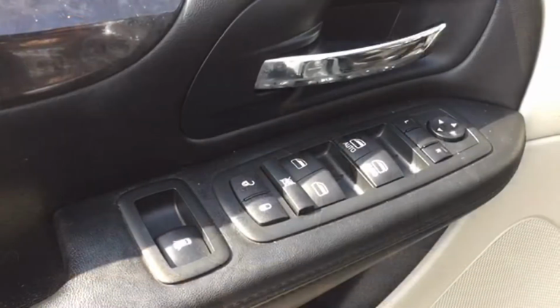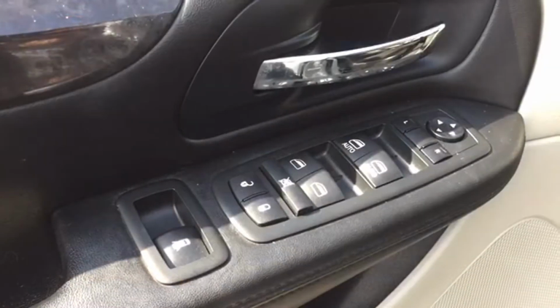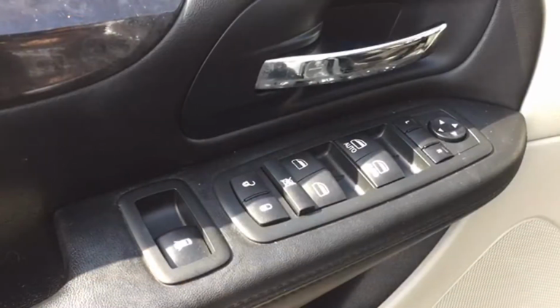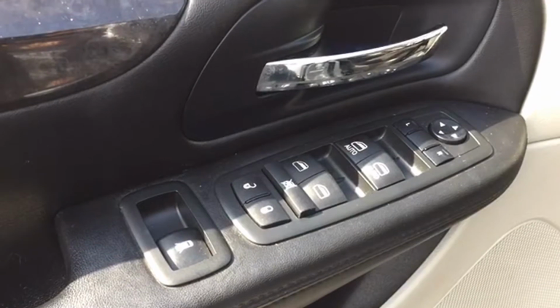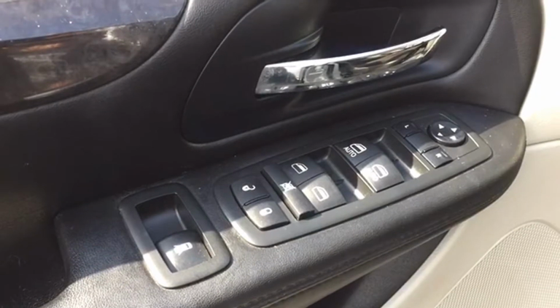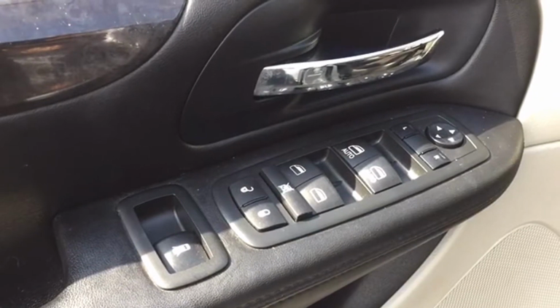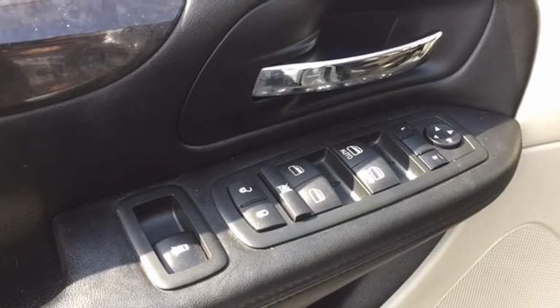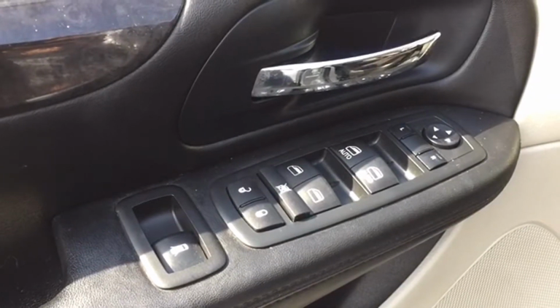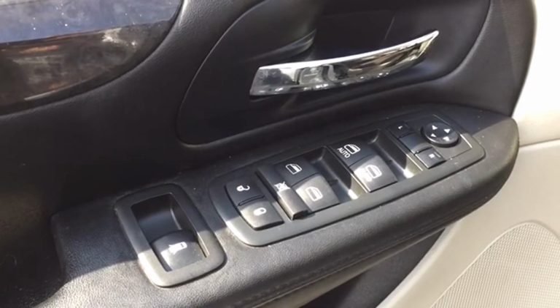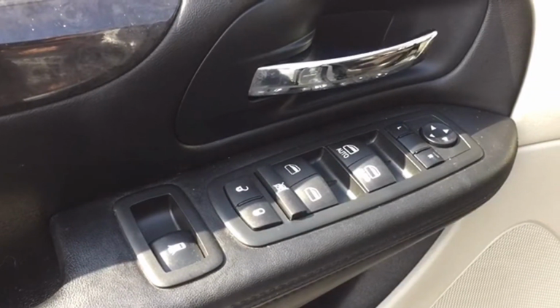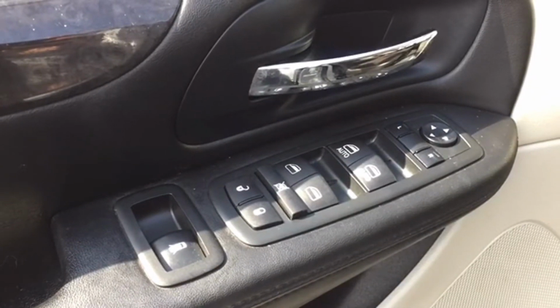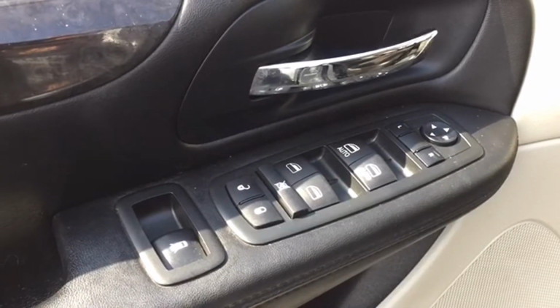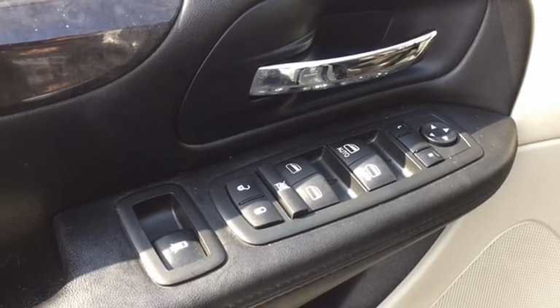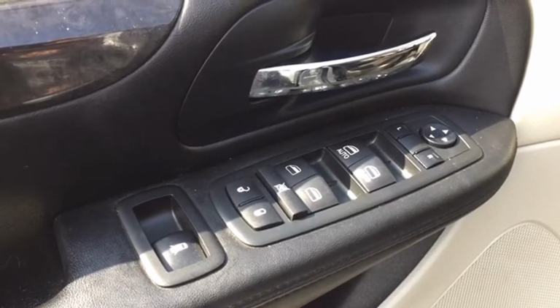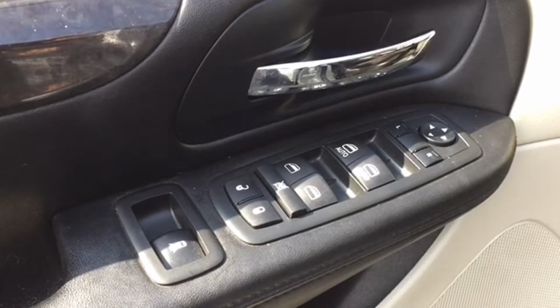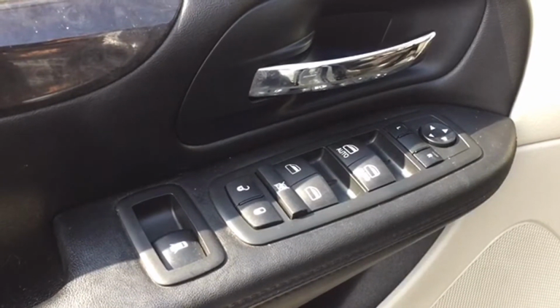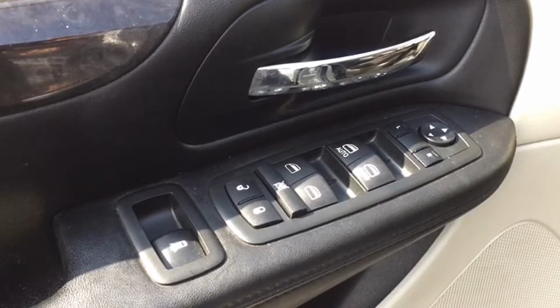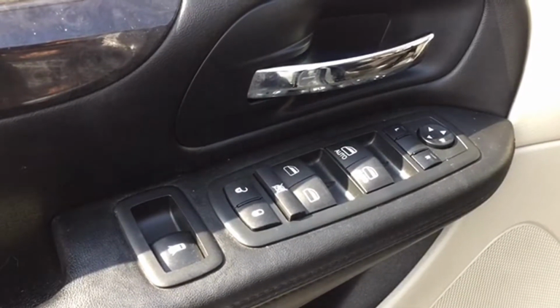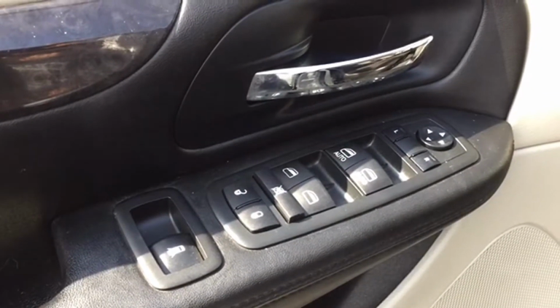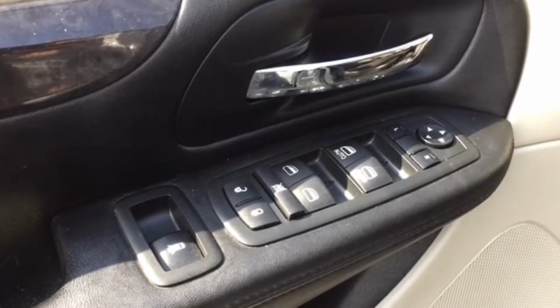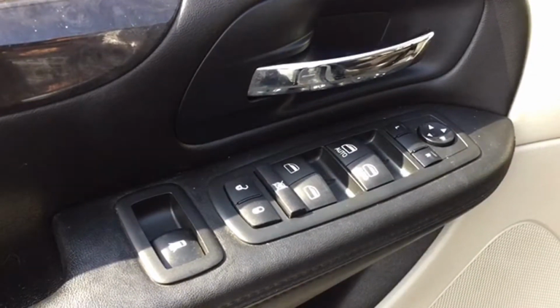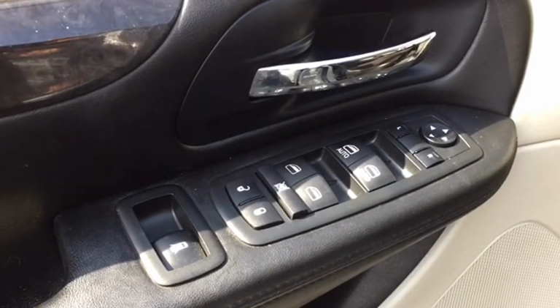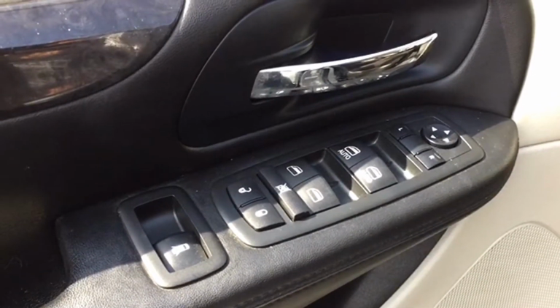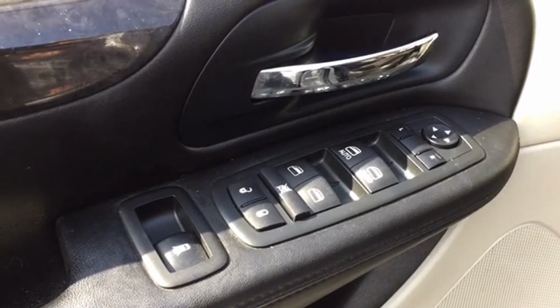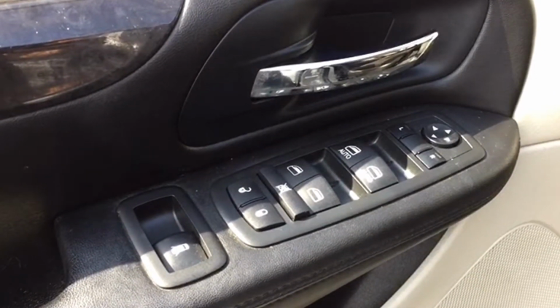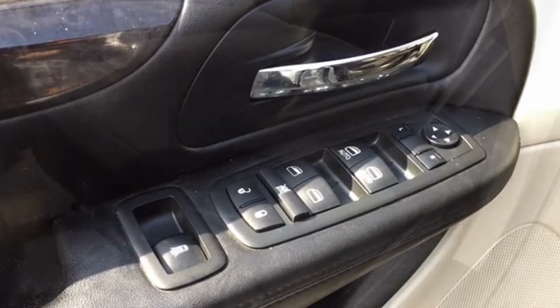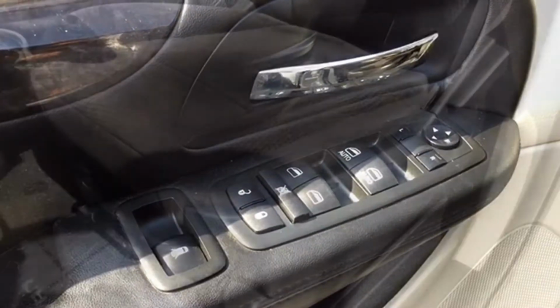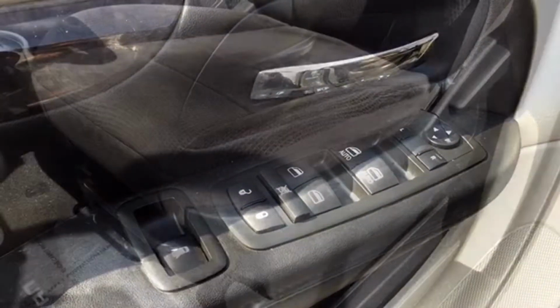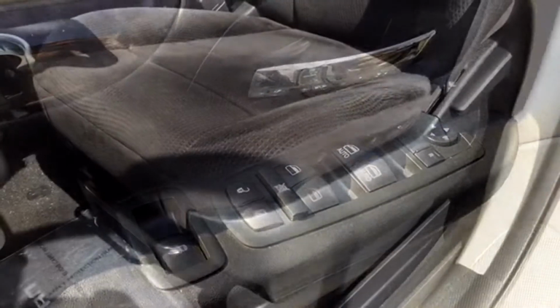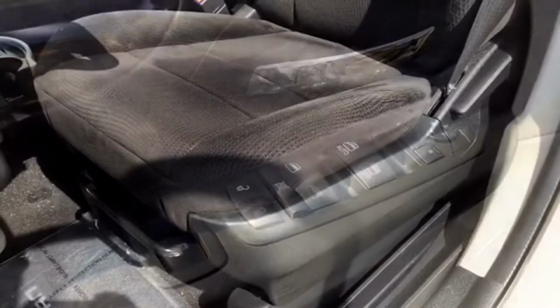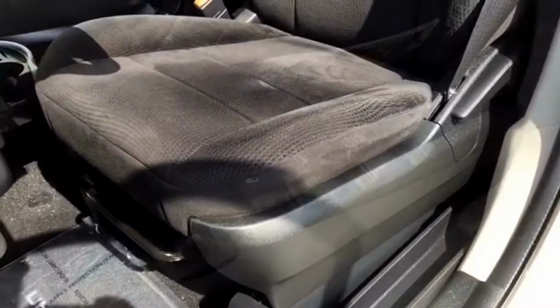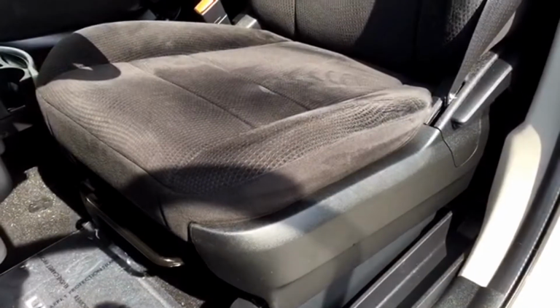Your driver door houses your powered mirror, window, and lock controls, making it easy to access those commonly used features.